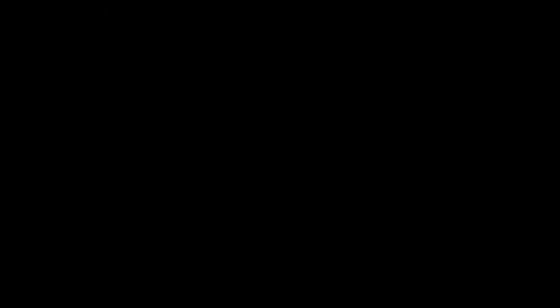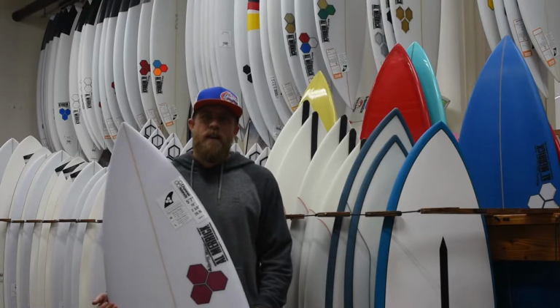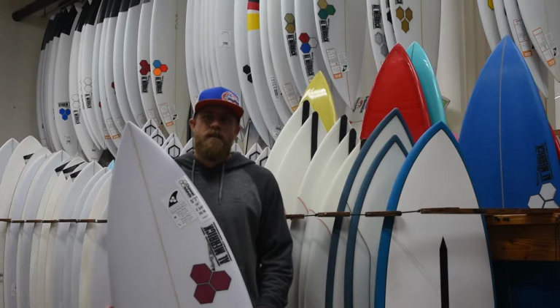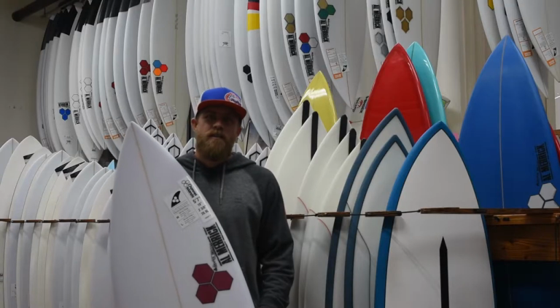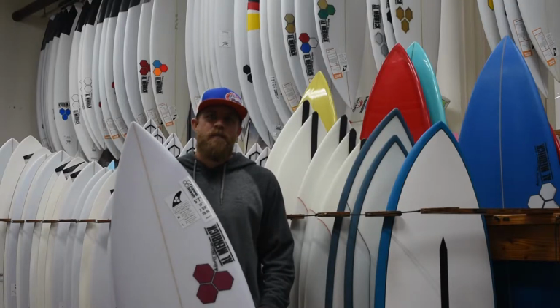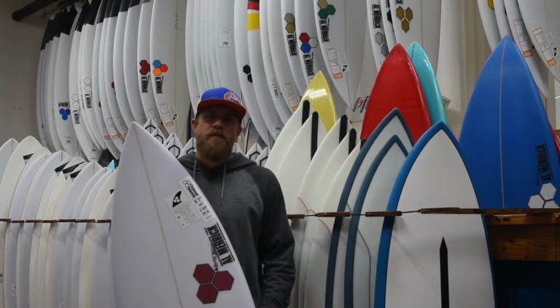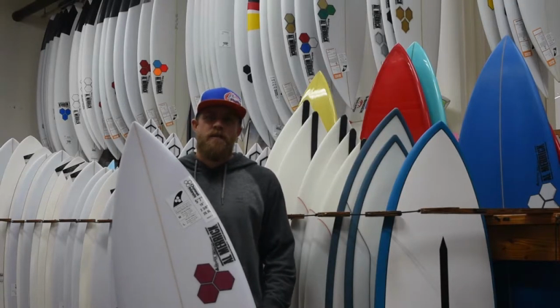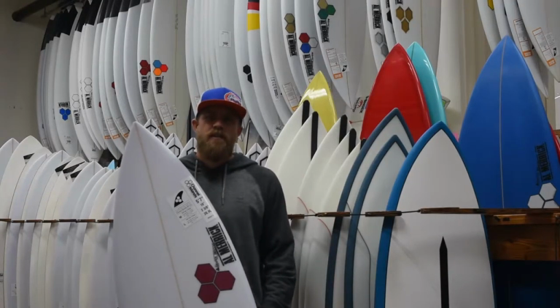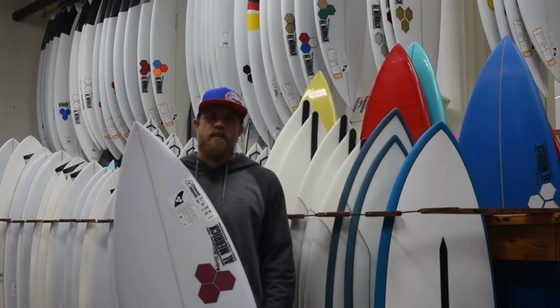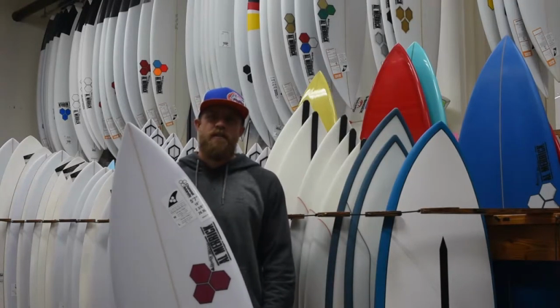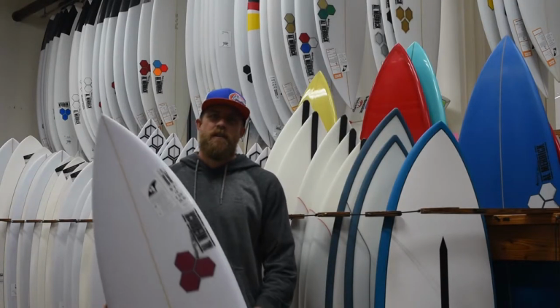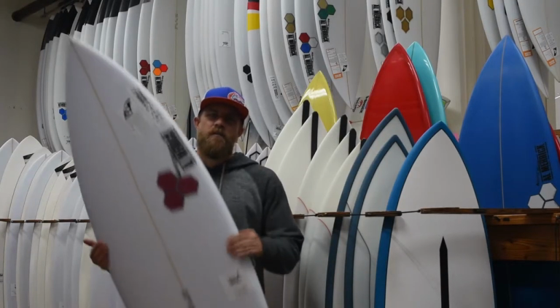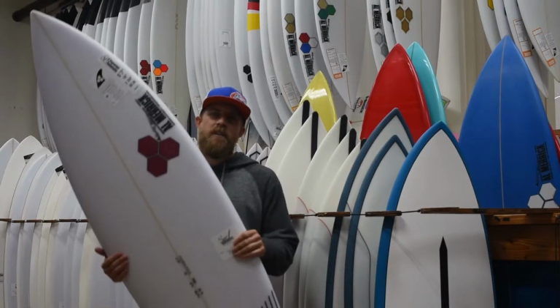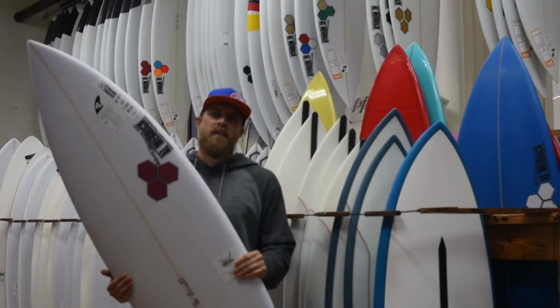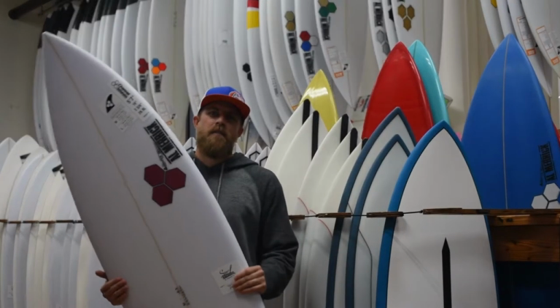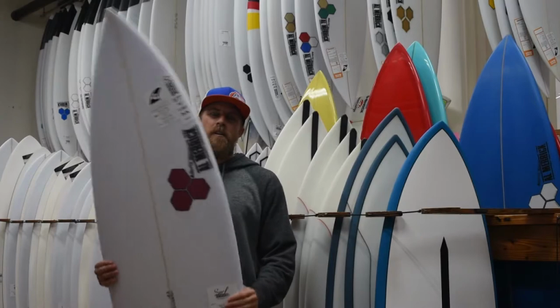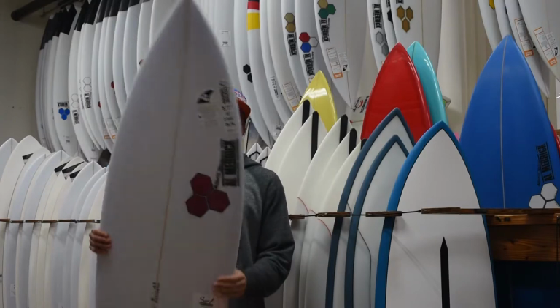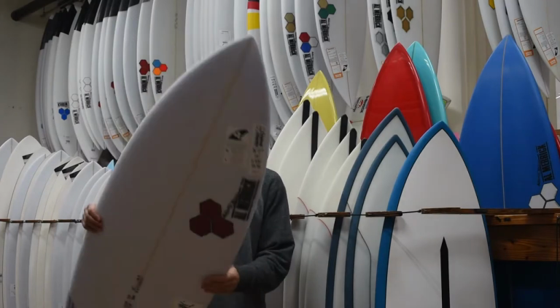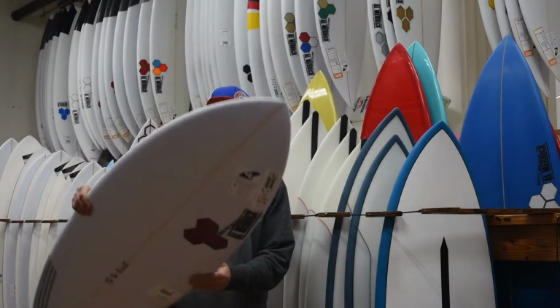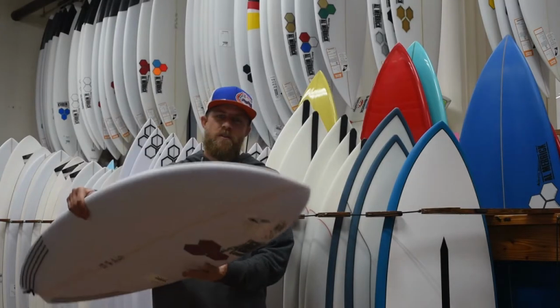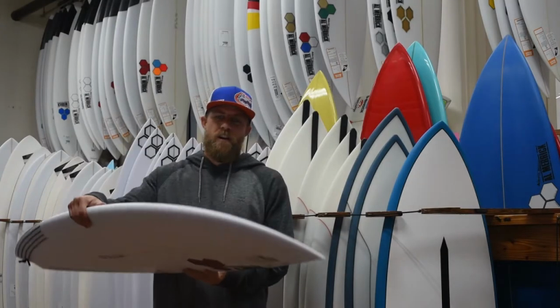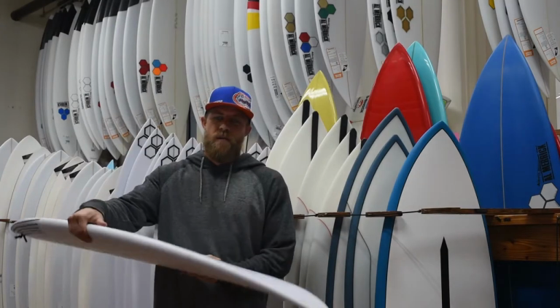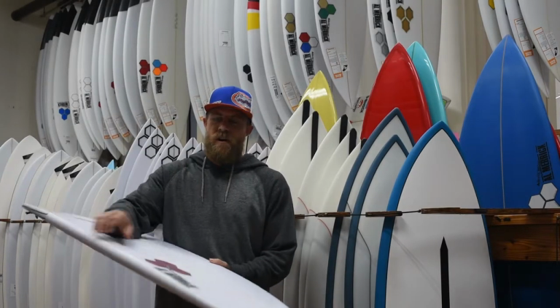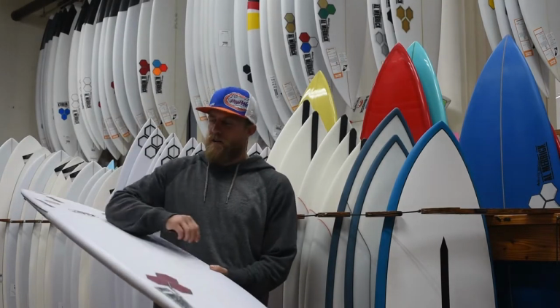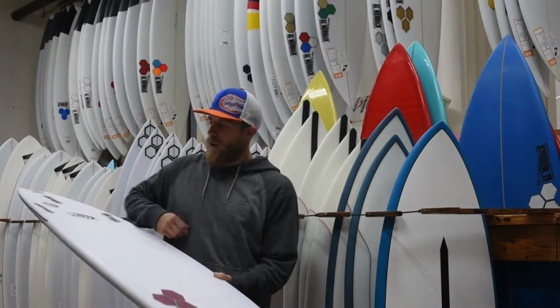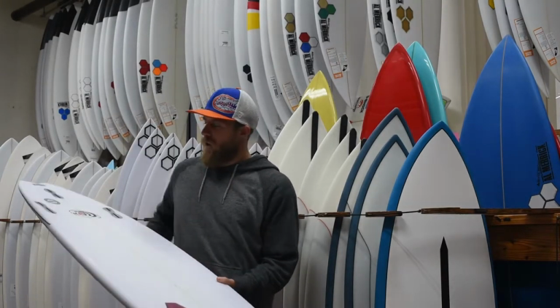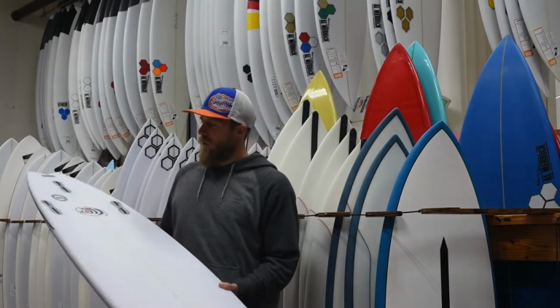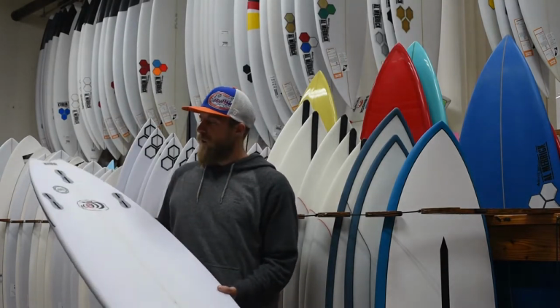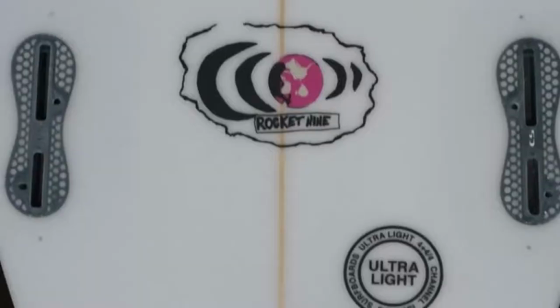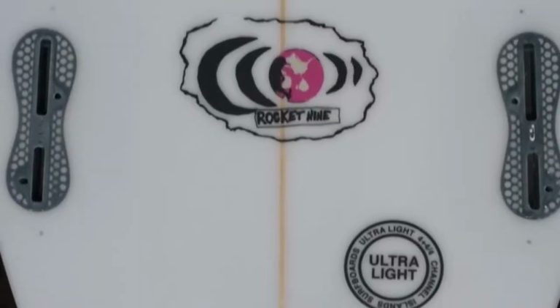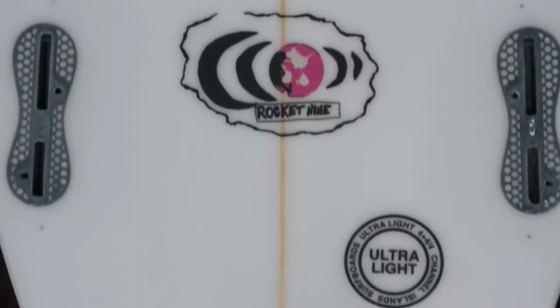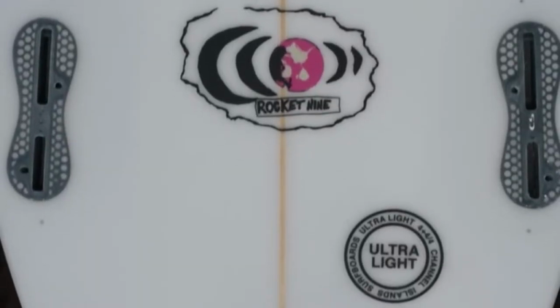Hi, this is Austin from the Surf Station. I'm going to speak to you guys a little bit about one of the newer Channel Island models, the Rocket 9.